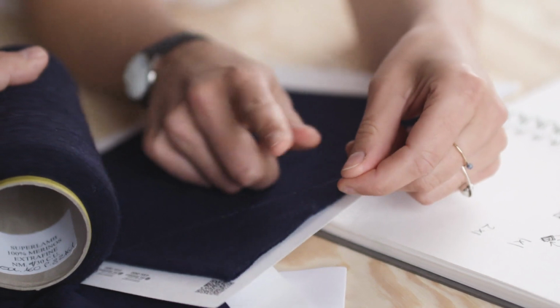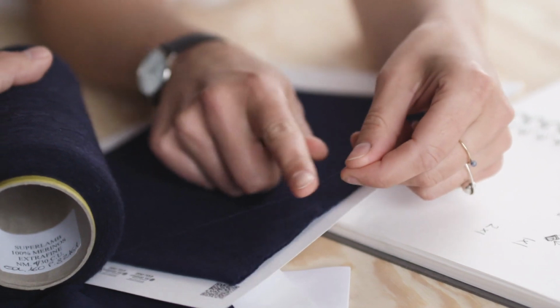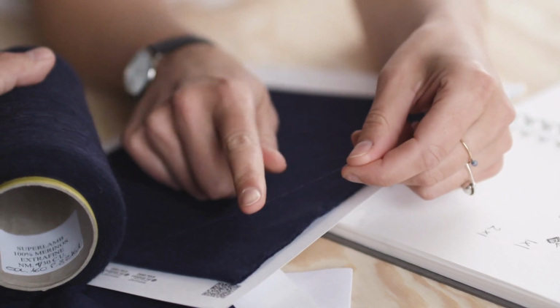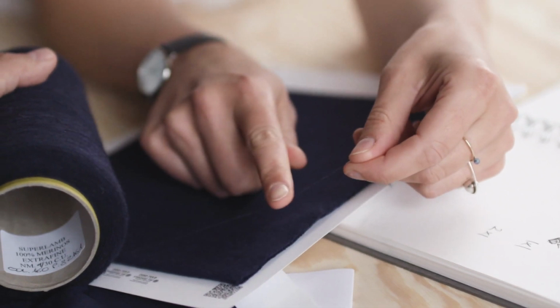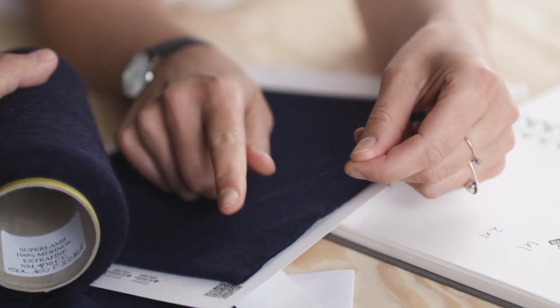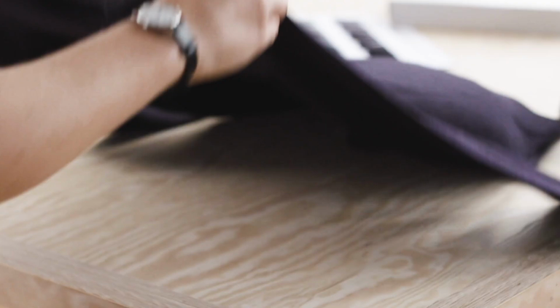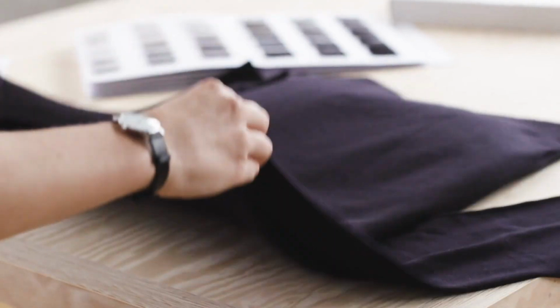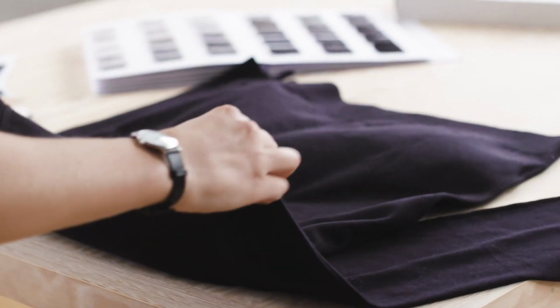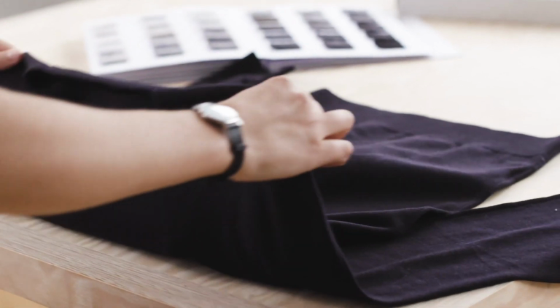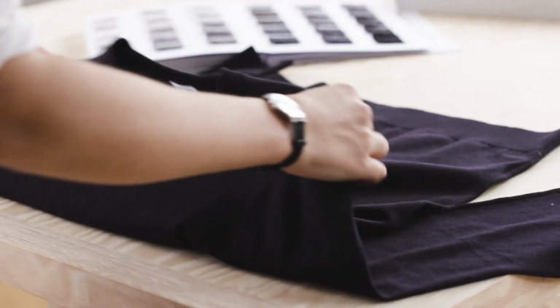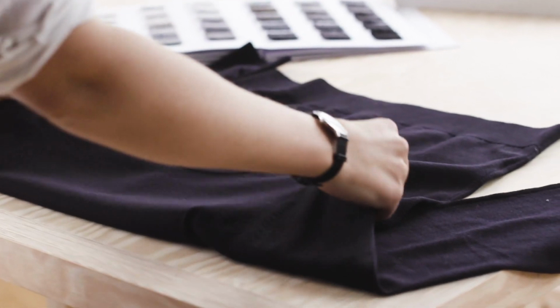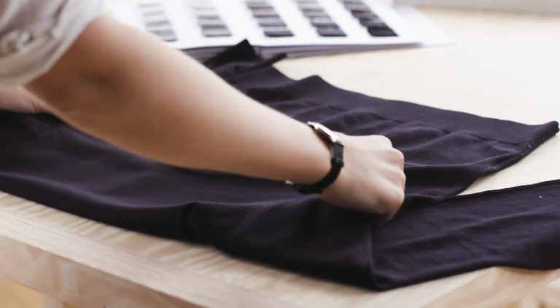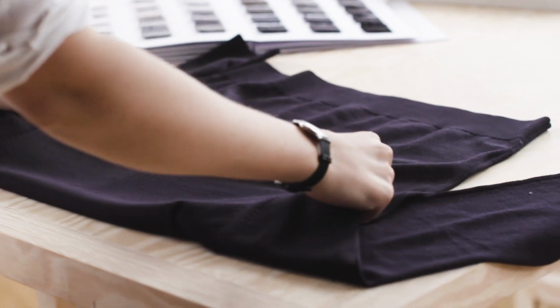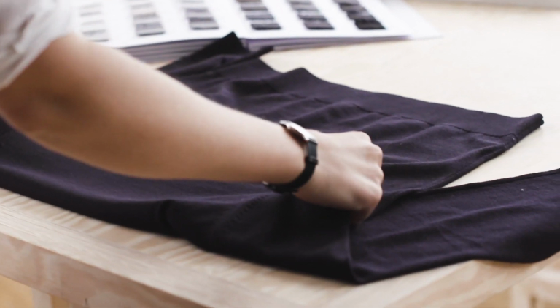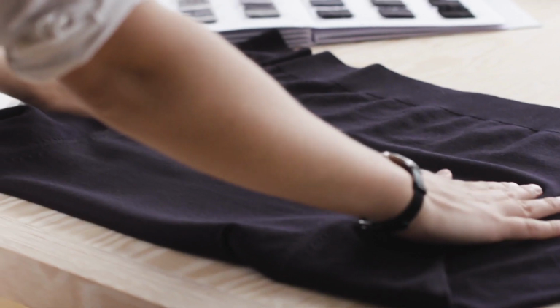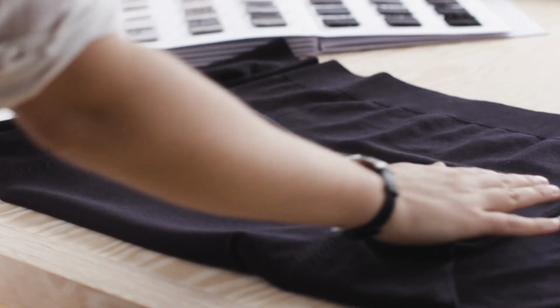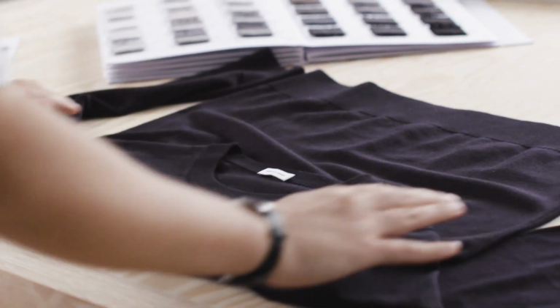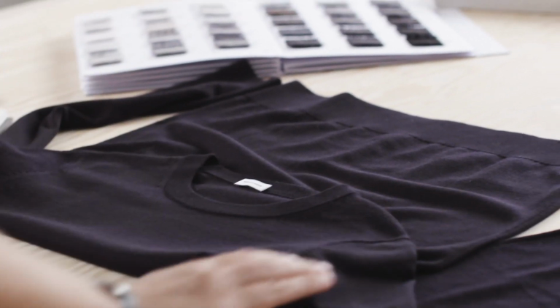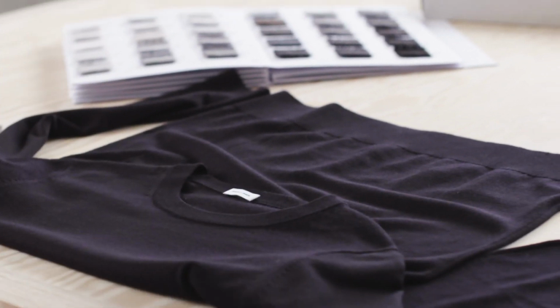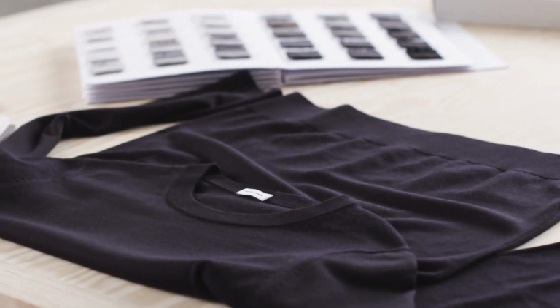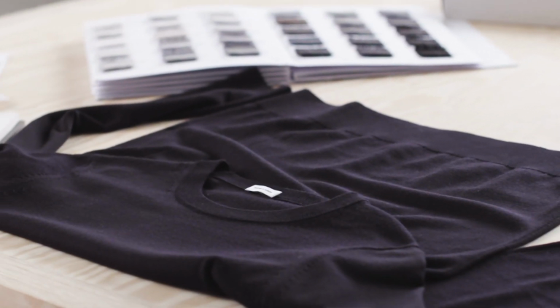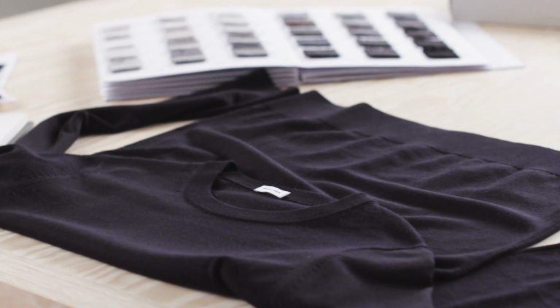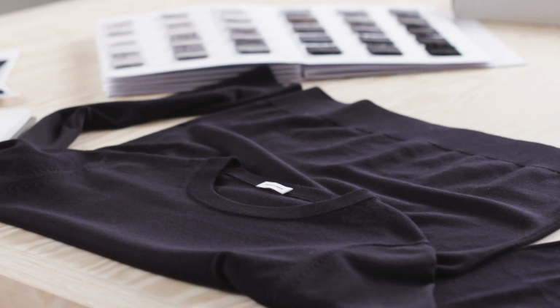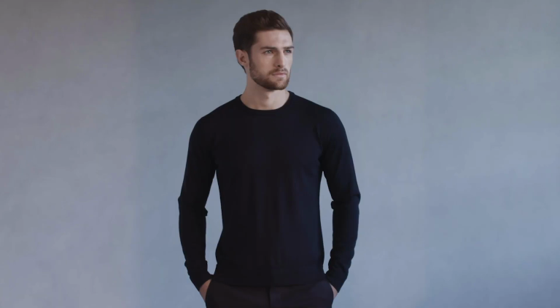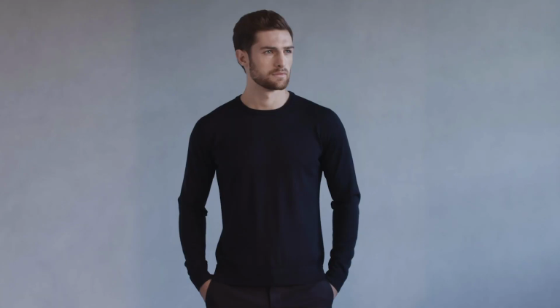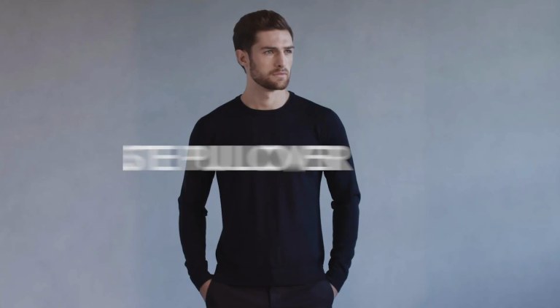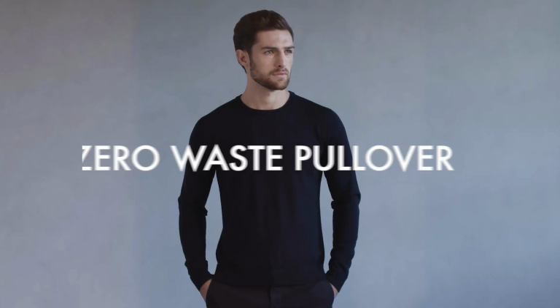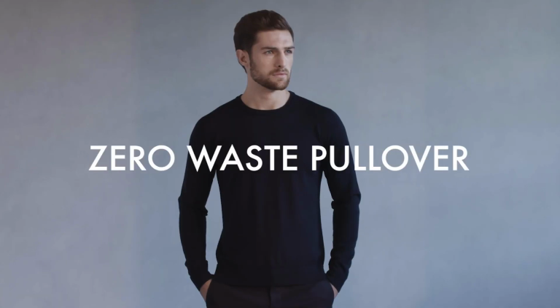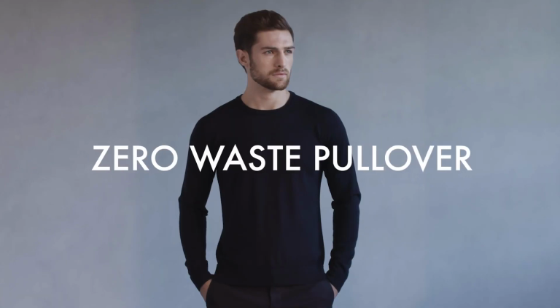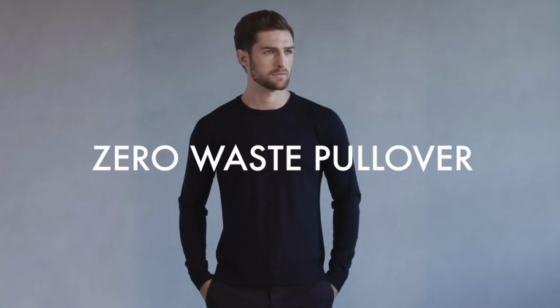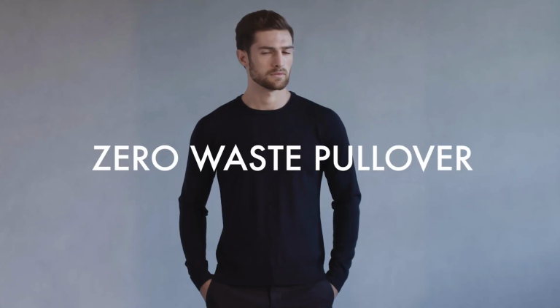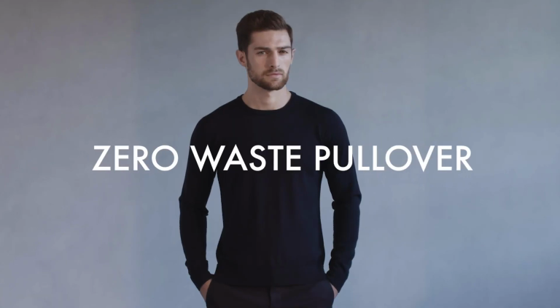With this in mind, we set out to make the least wasteful garment in the world. We're calling it the Zero Waste Pullover.